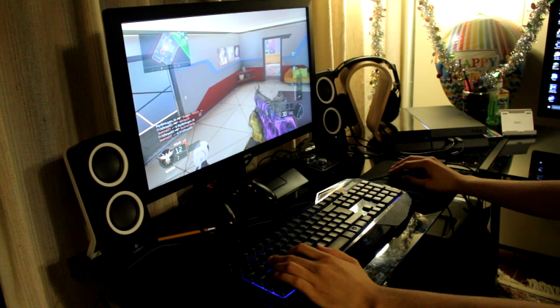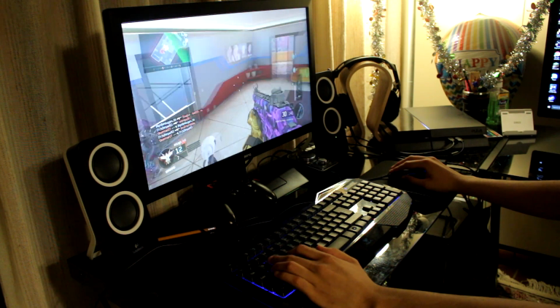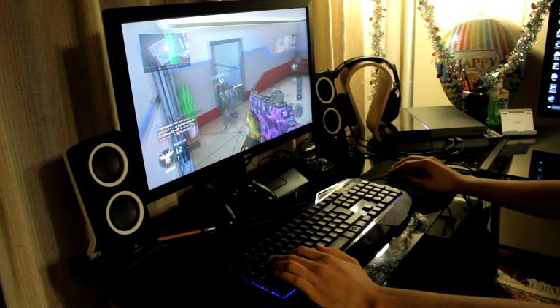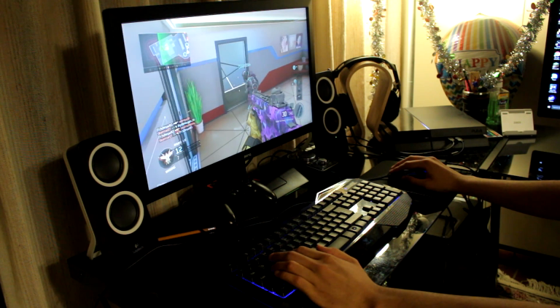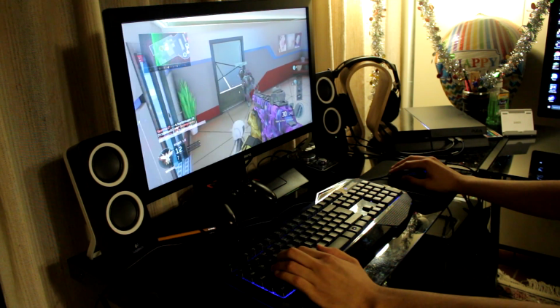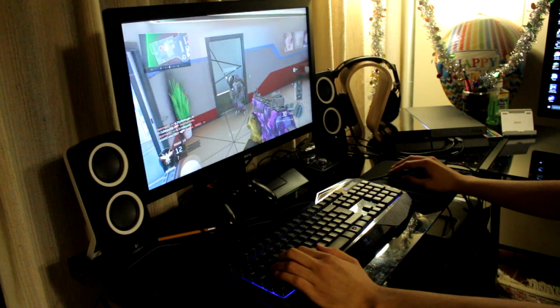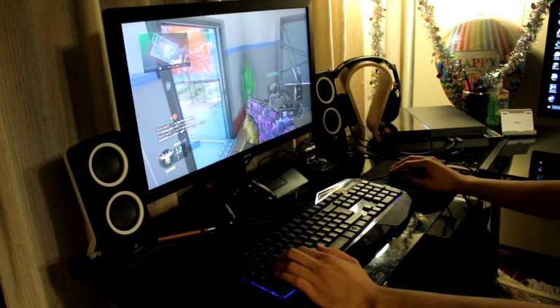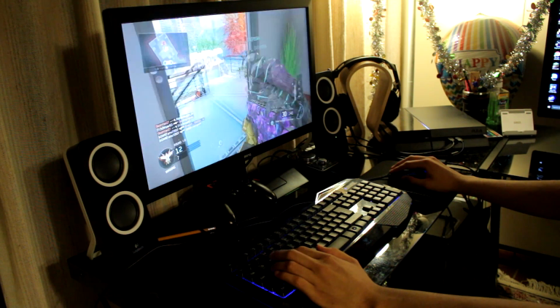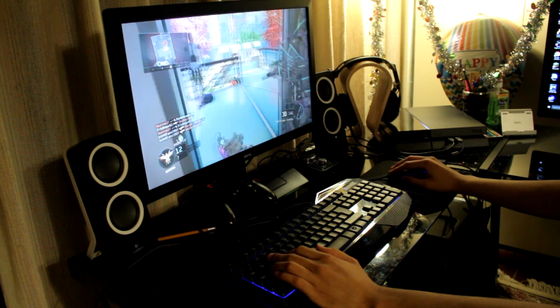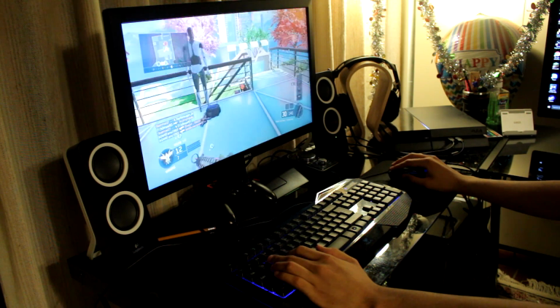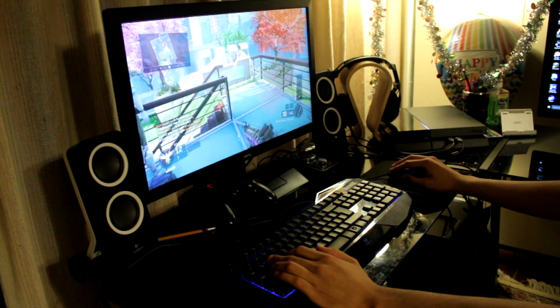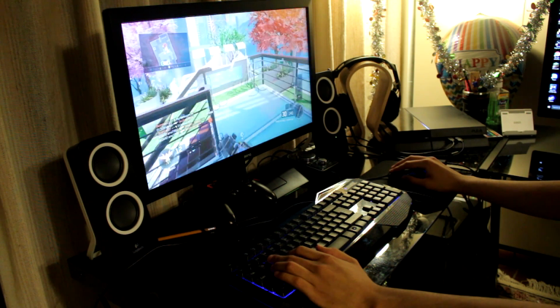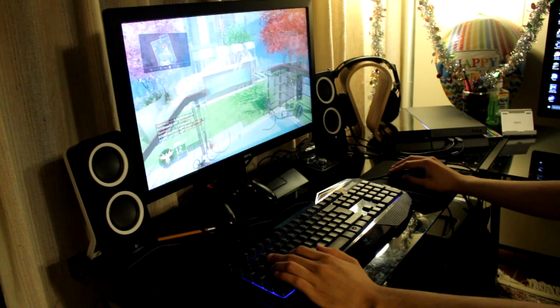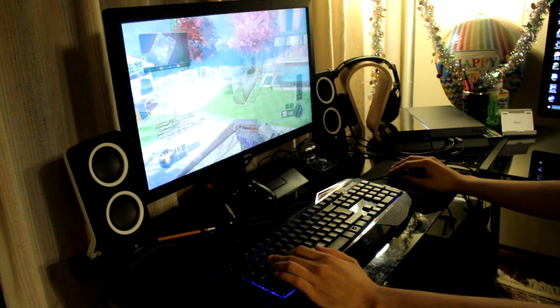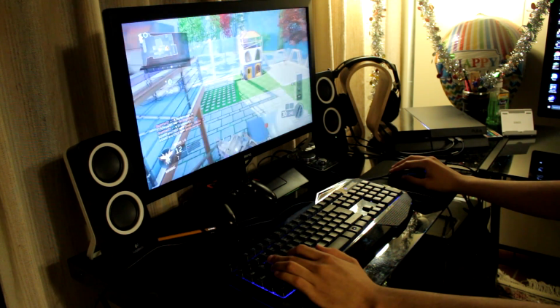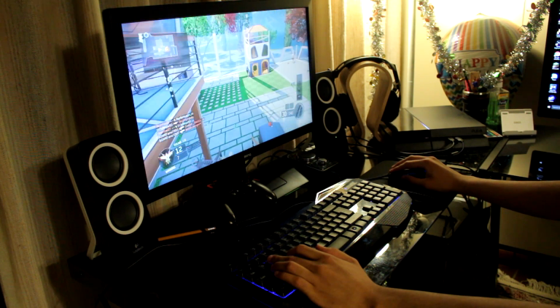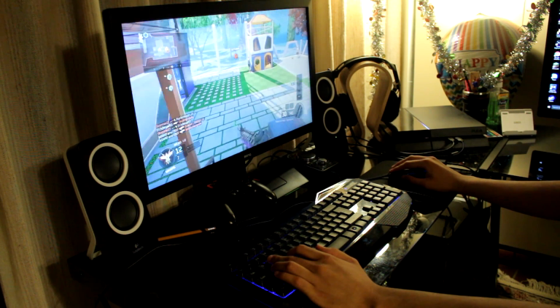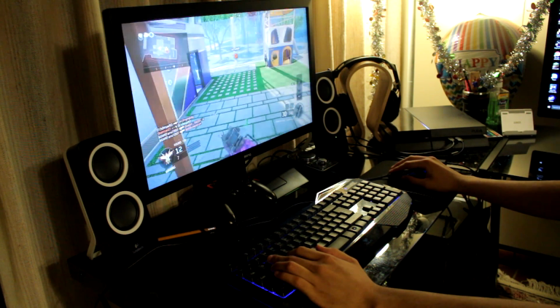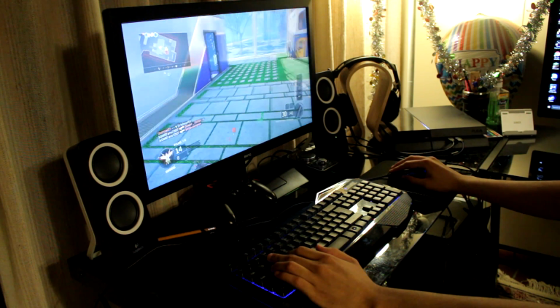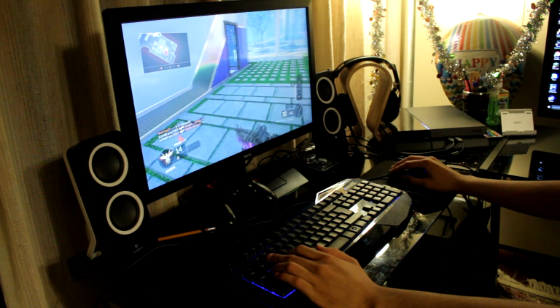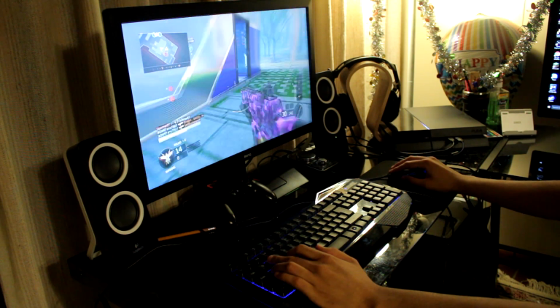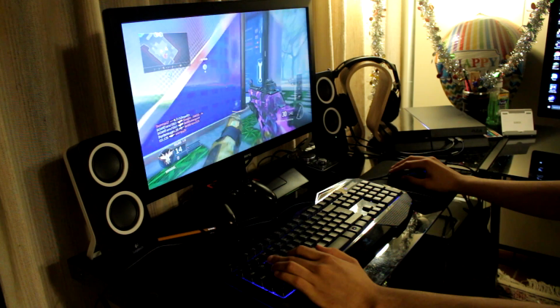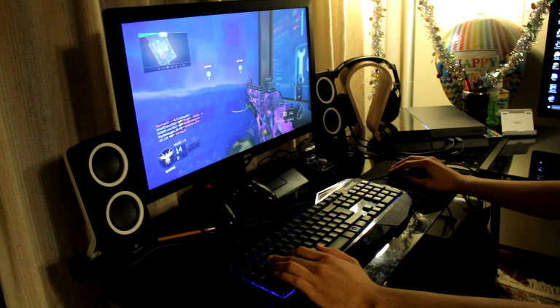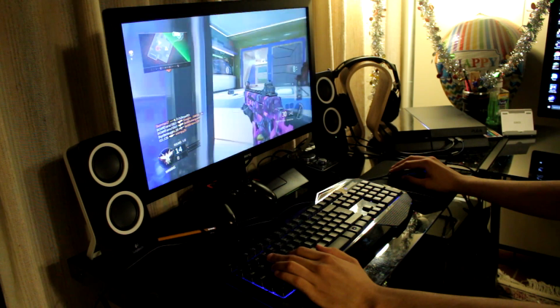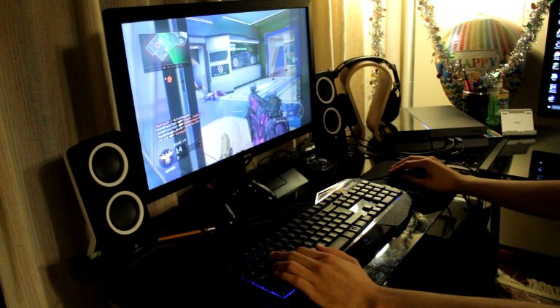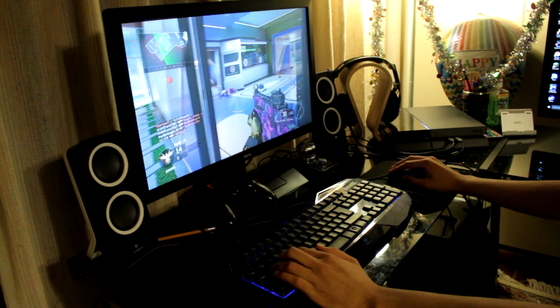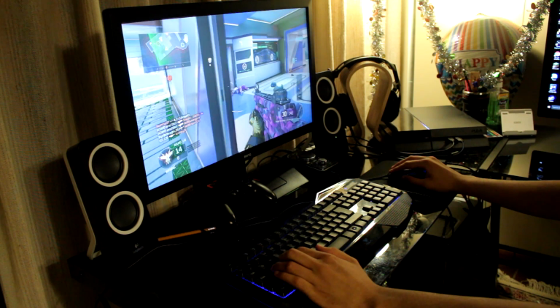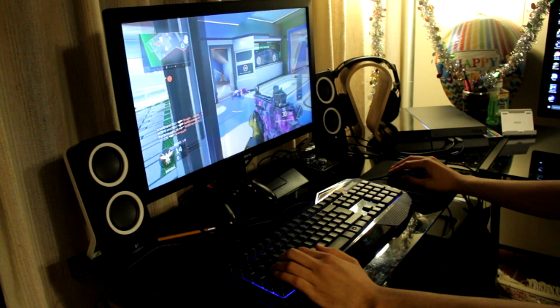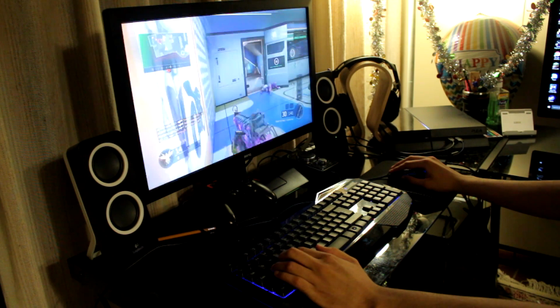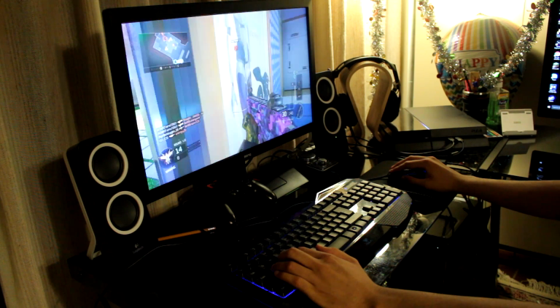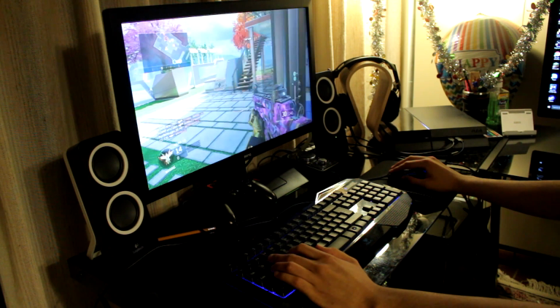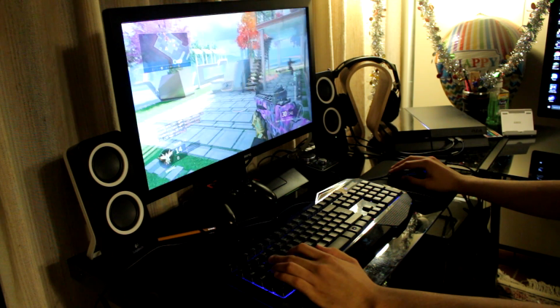Just plug it into the PS4 and you can now play with a keyboard and mouse.